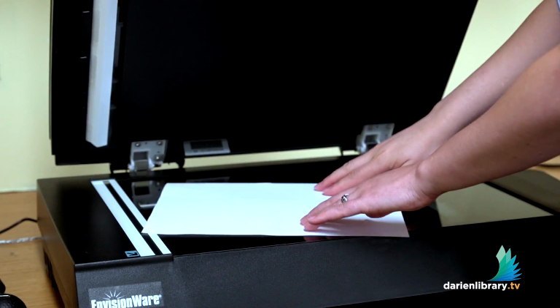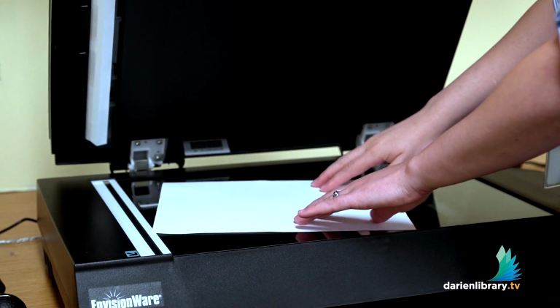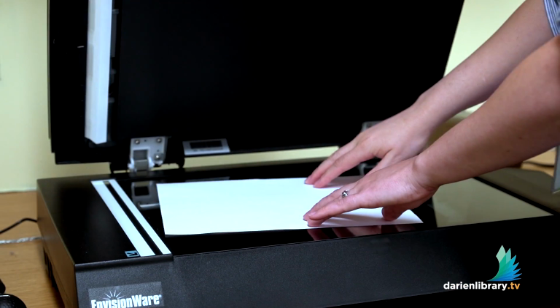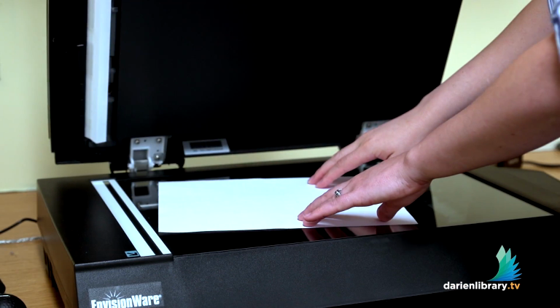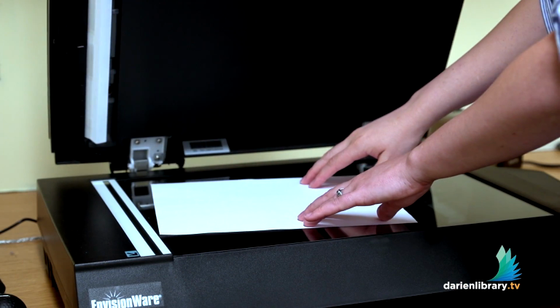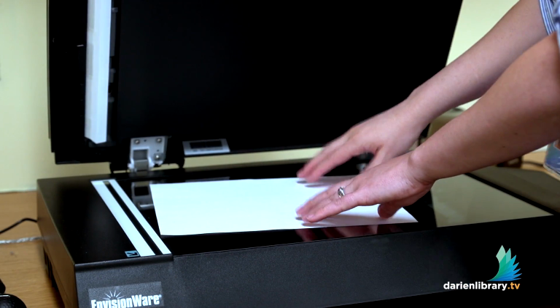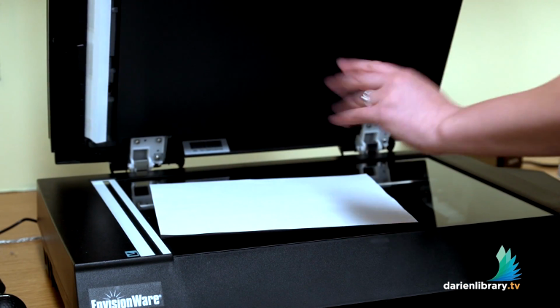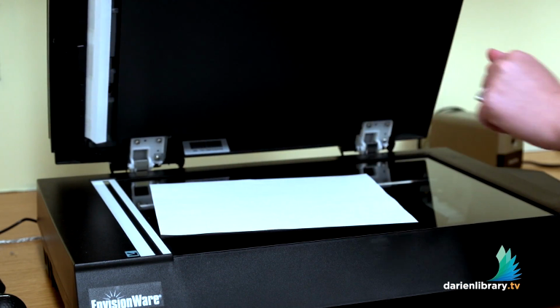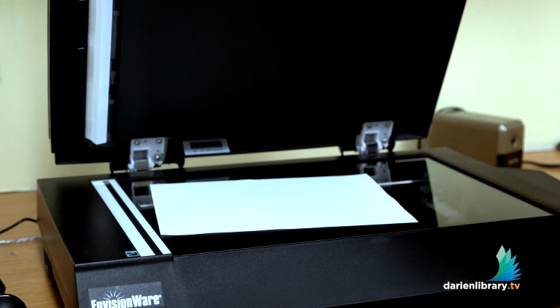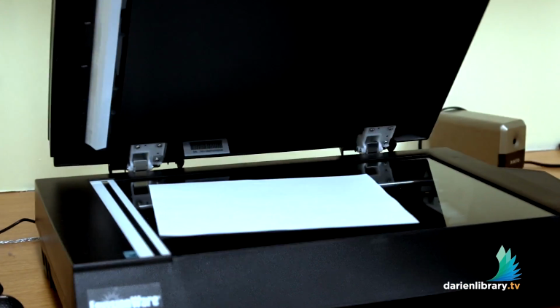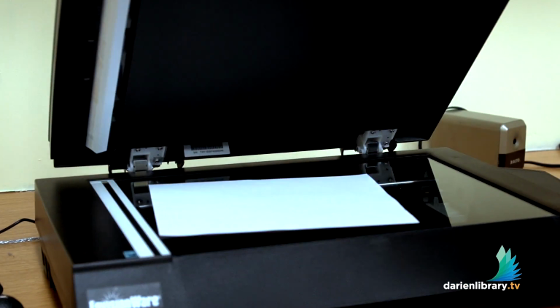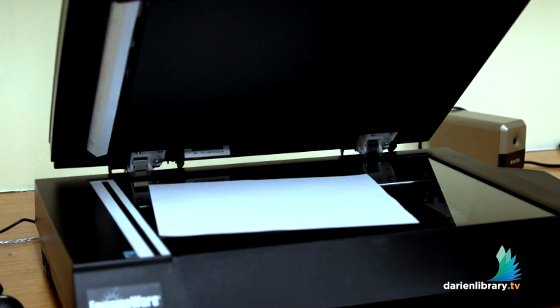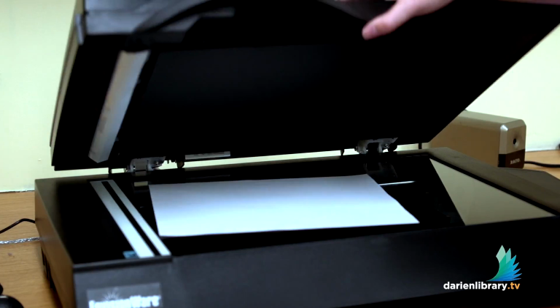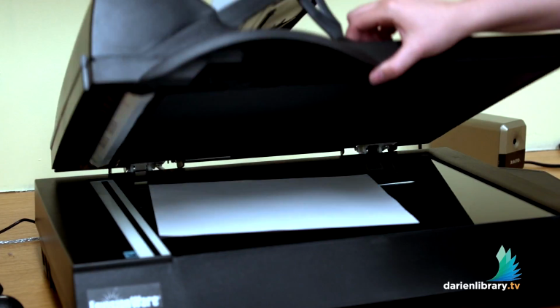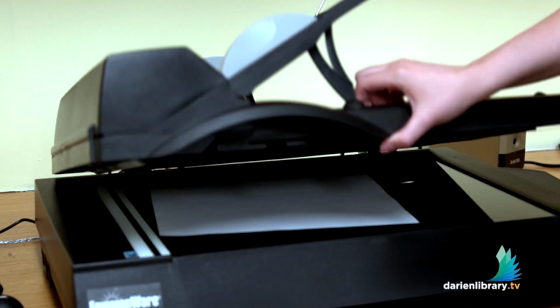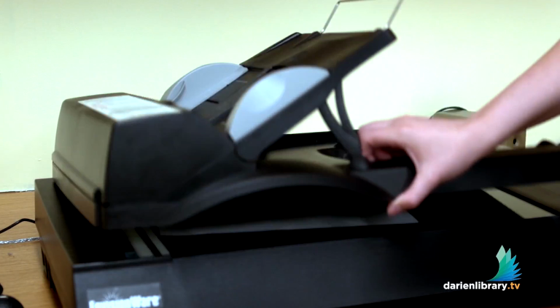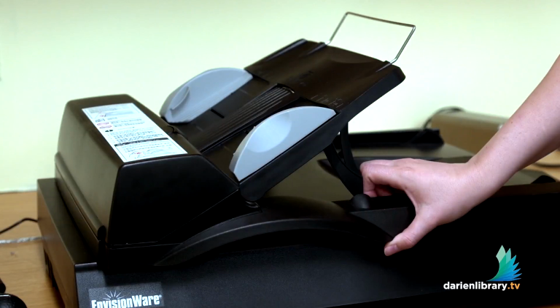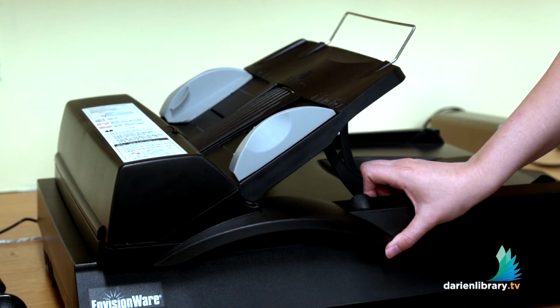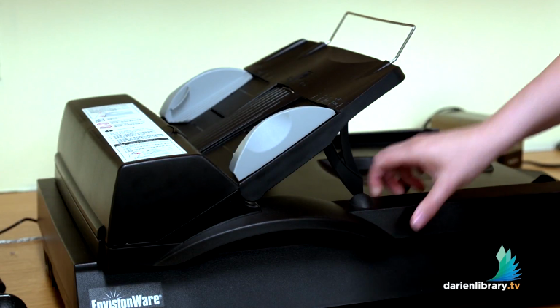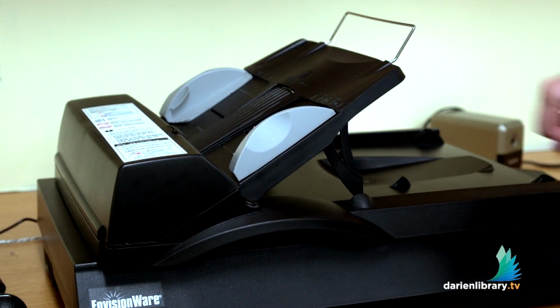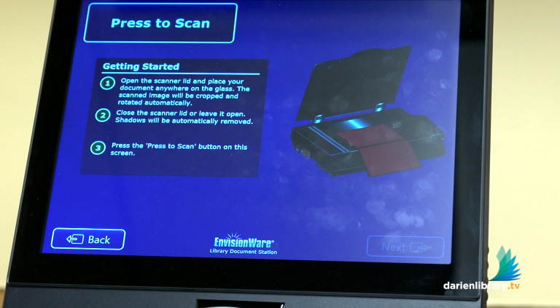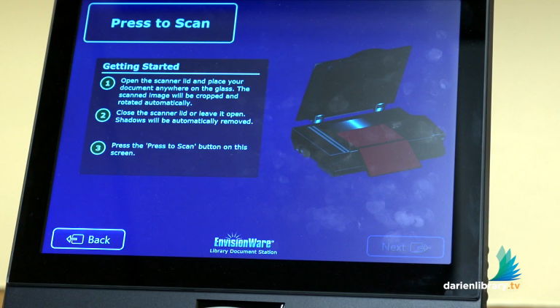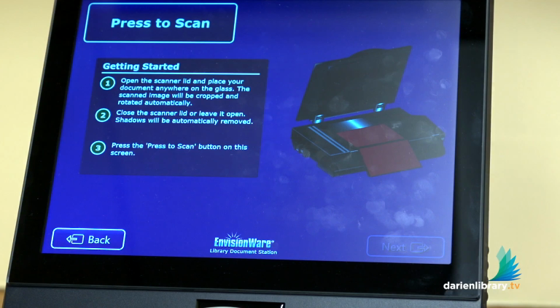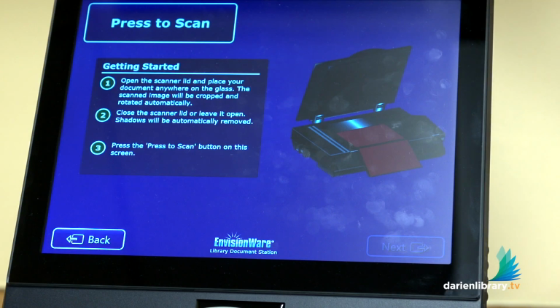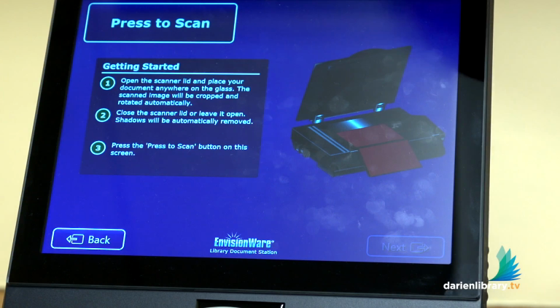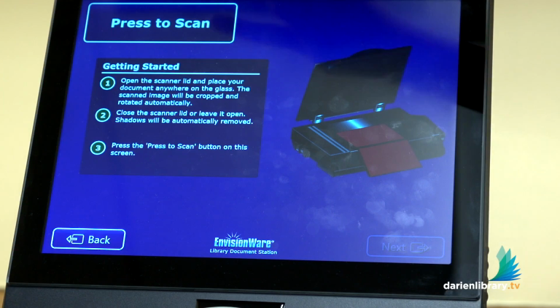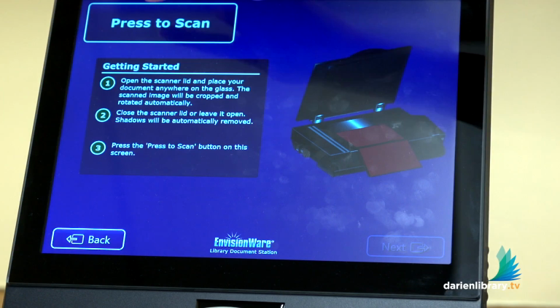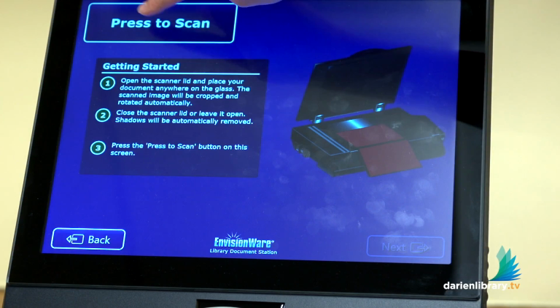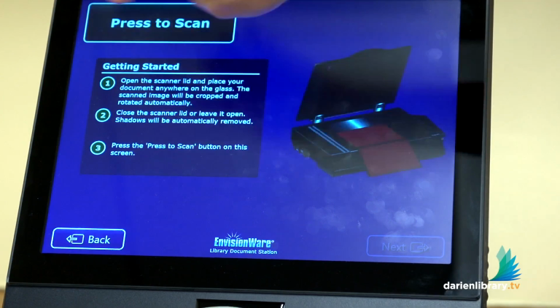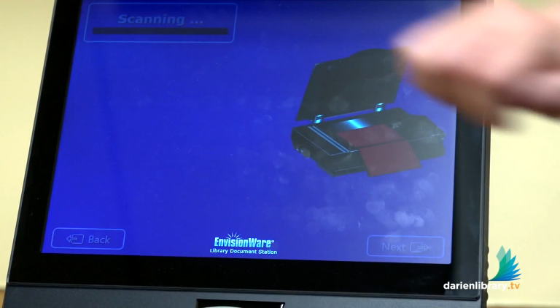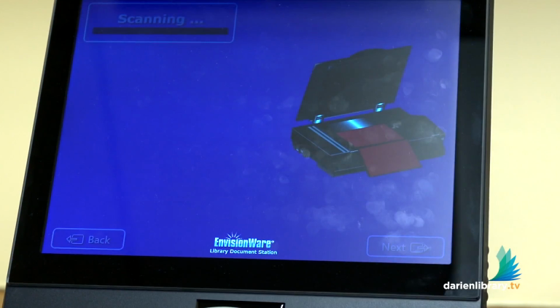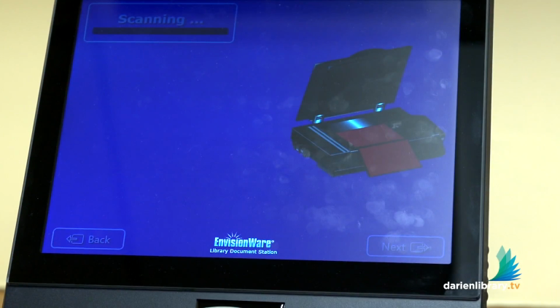As you notice, it does not have to be perfect, because it will go ahead and fix that. Go ahead and close it. Once that's in place, just press to scan.